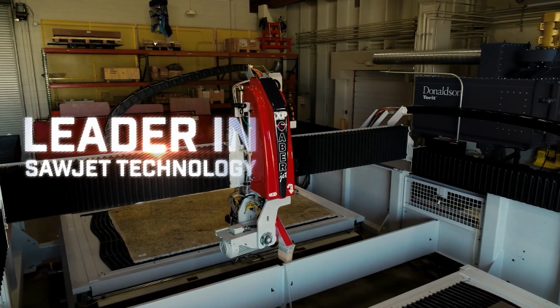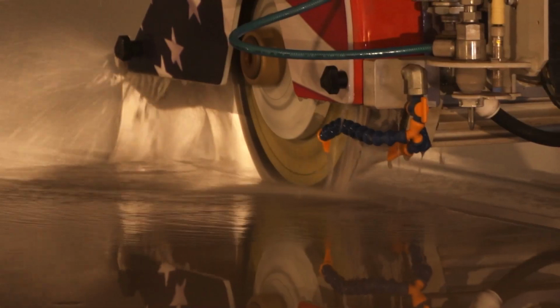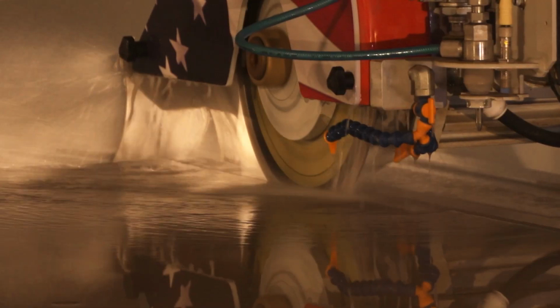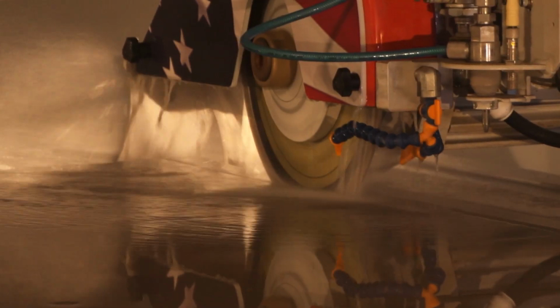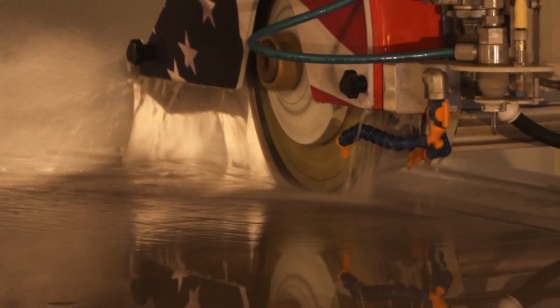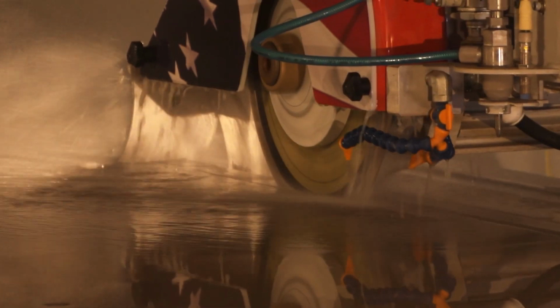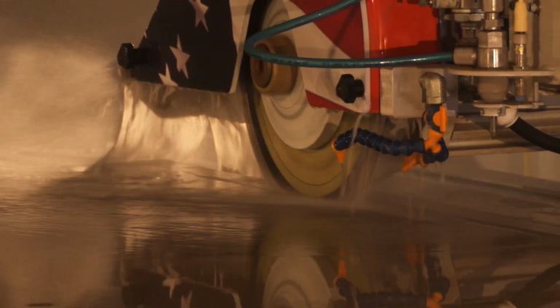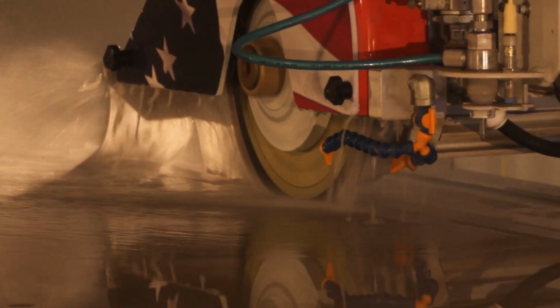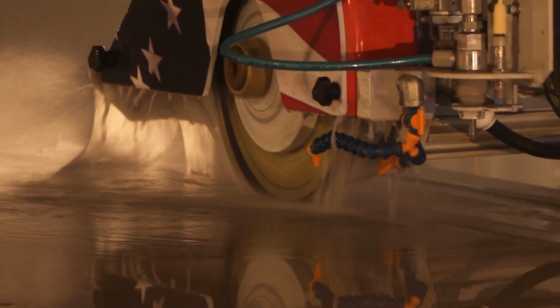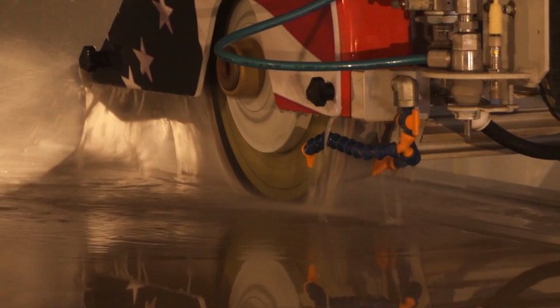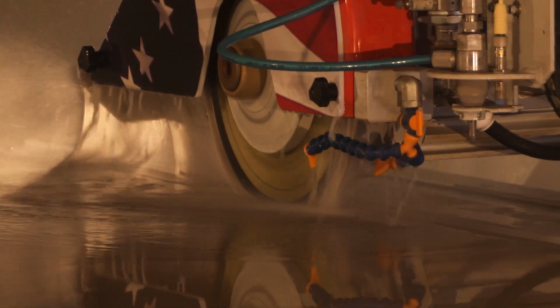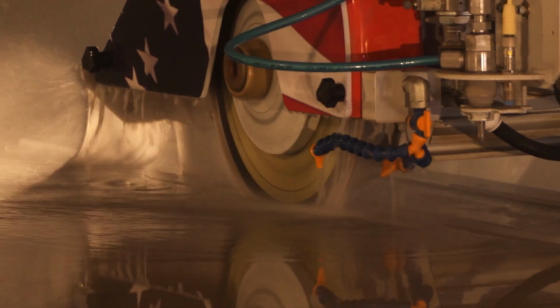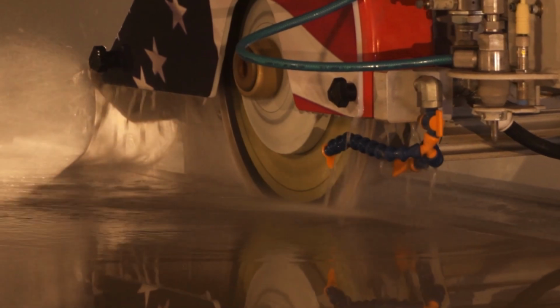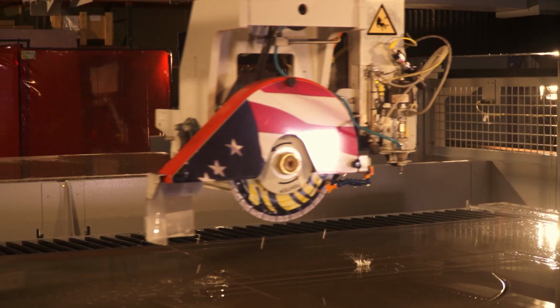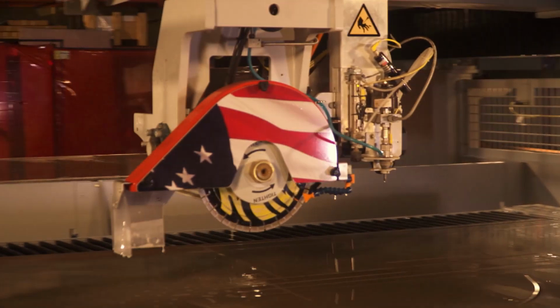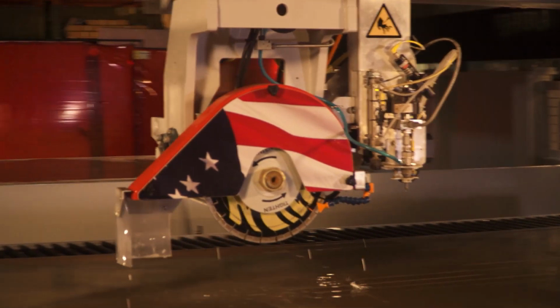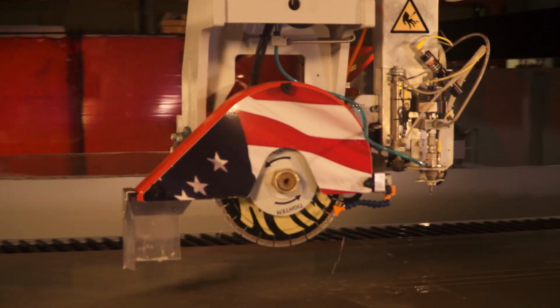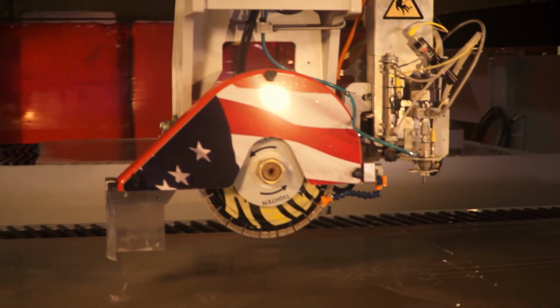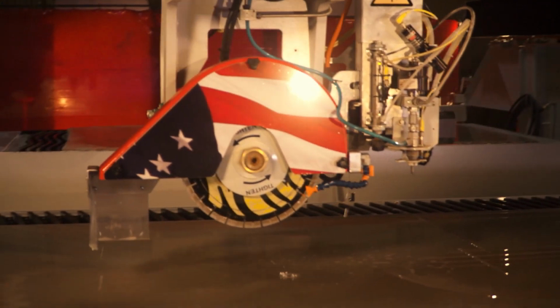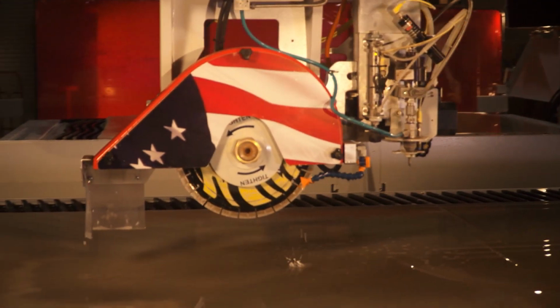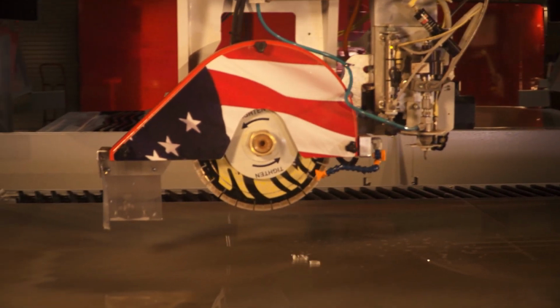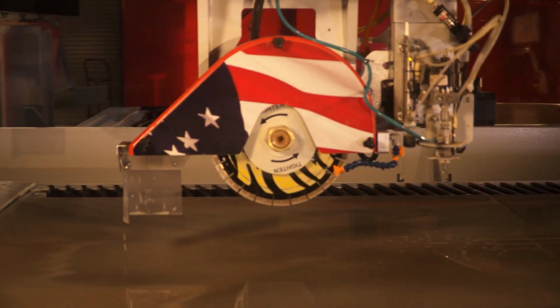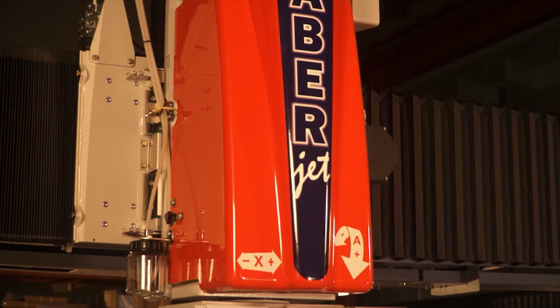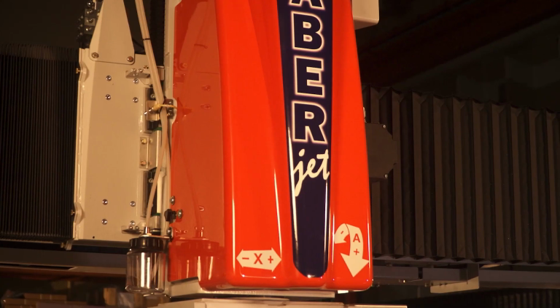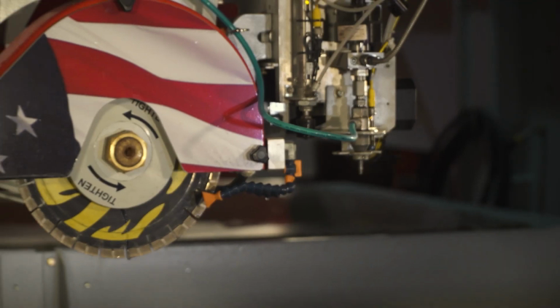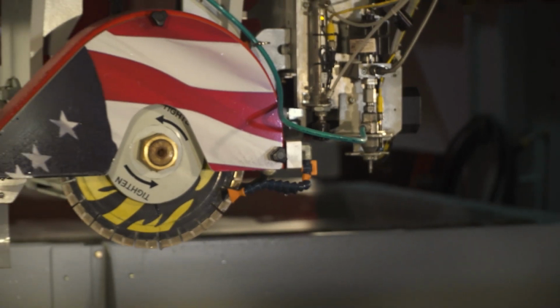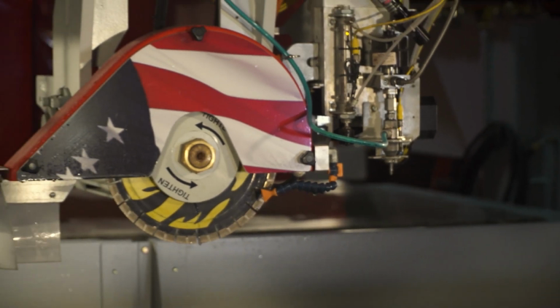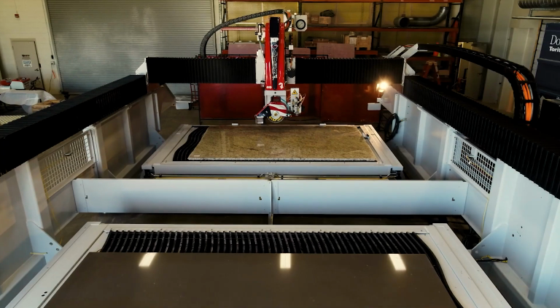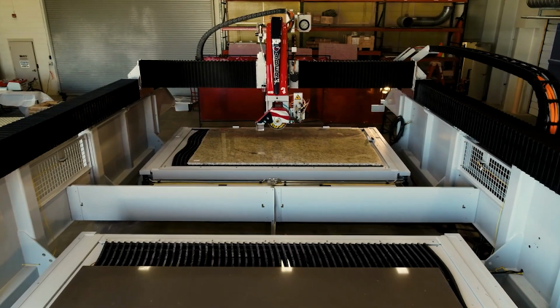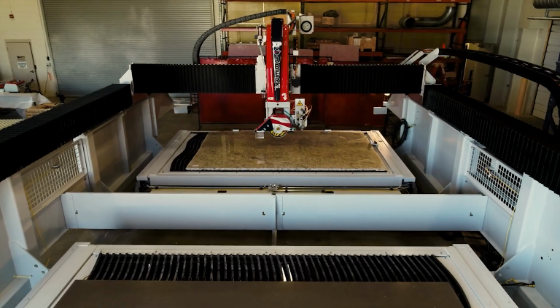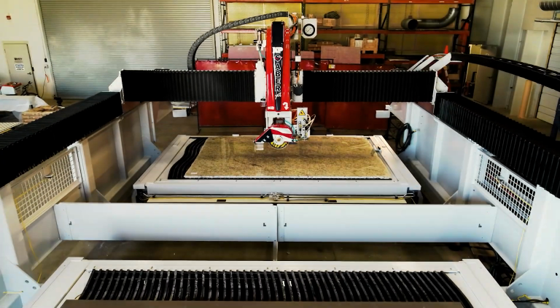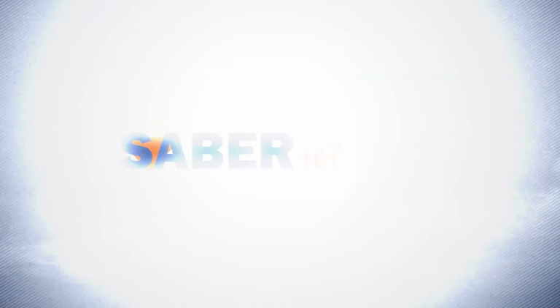Give us a call to learn more about why the Sabrejet XP is the sawjet leader and the best fit for you.